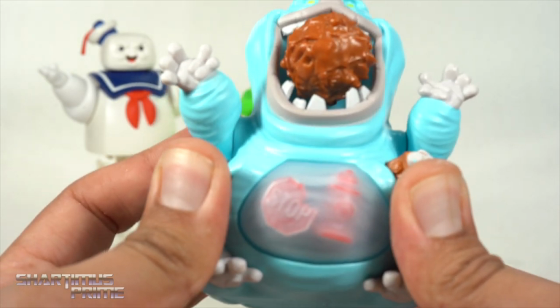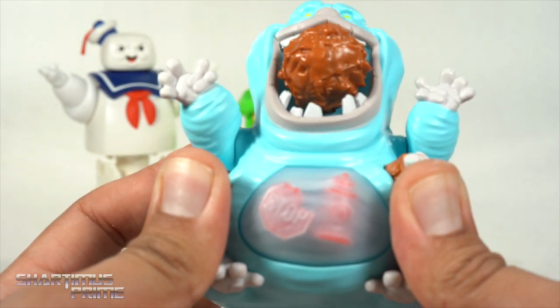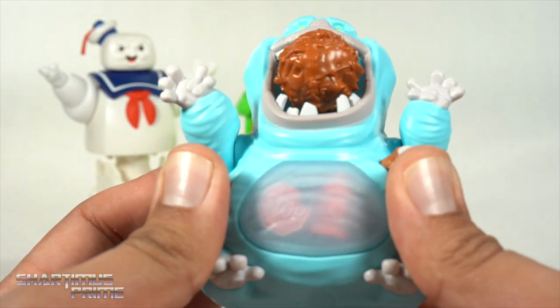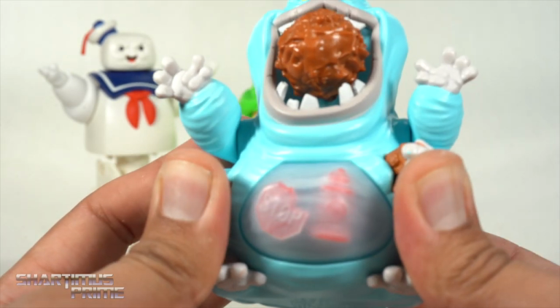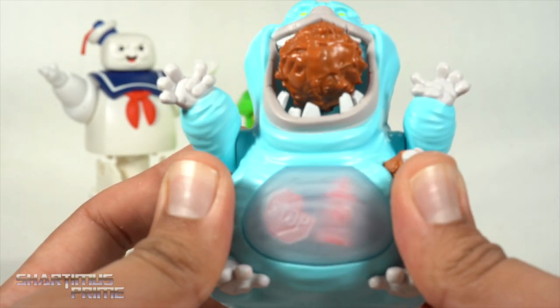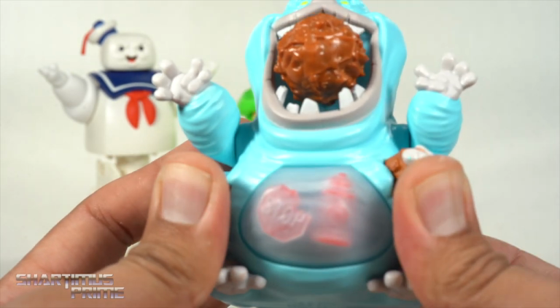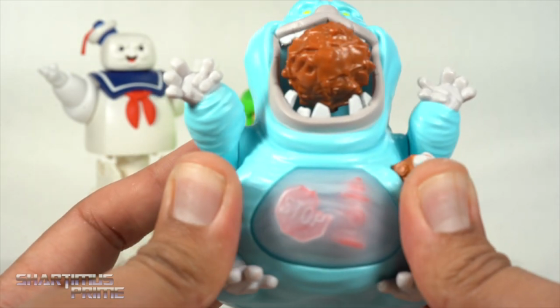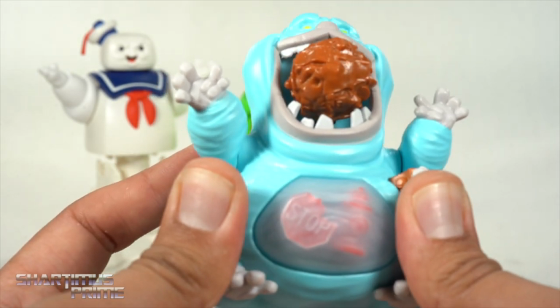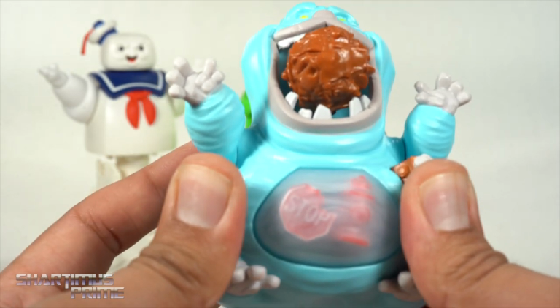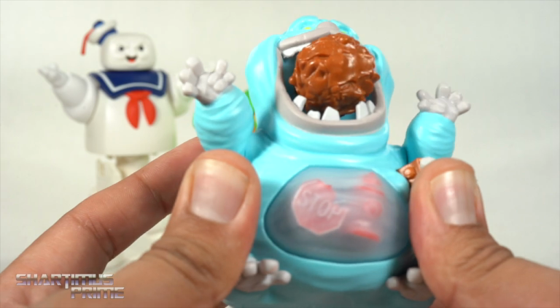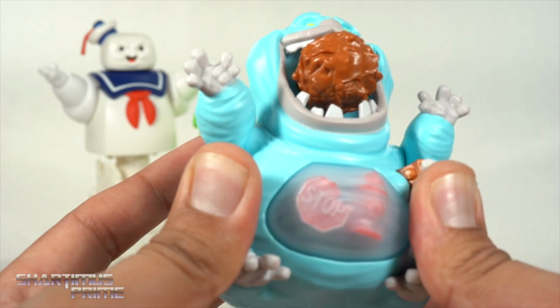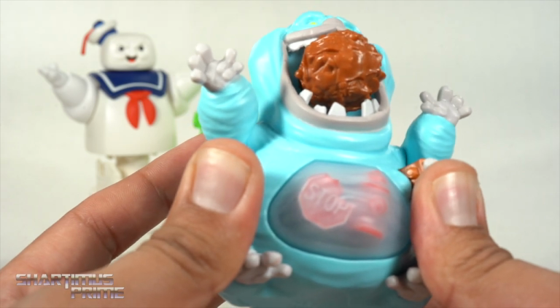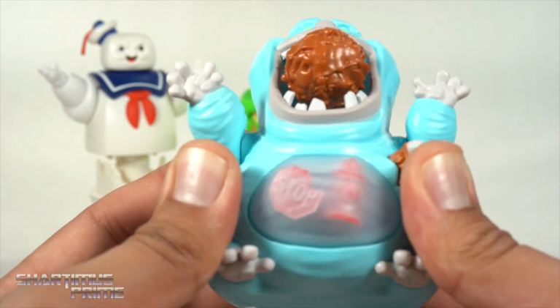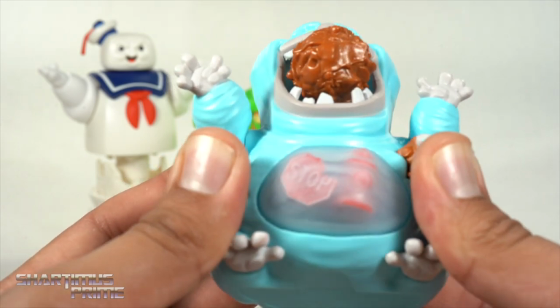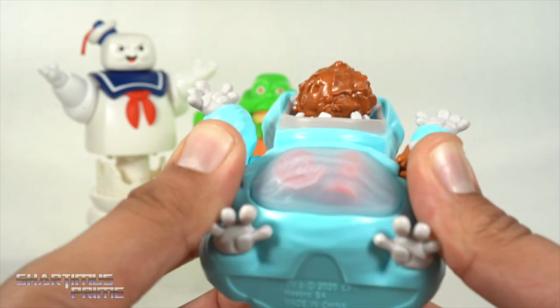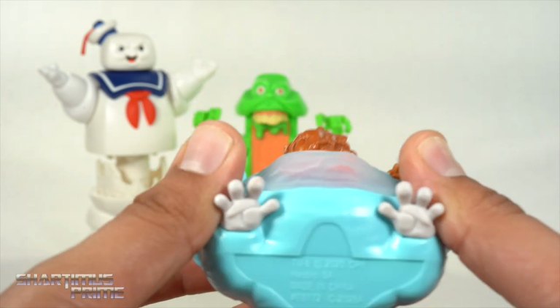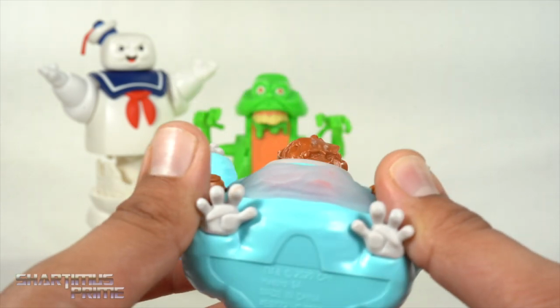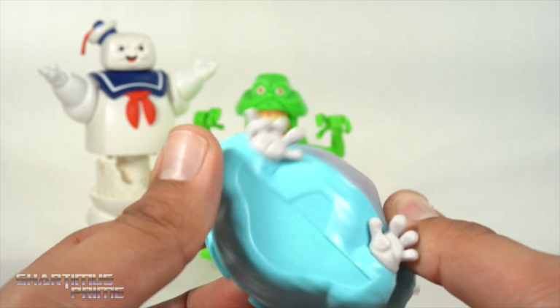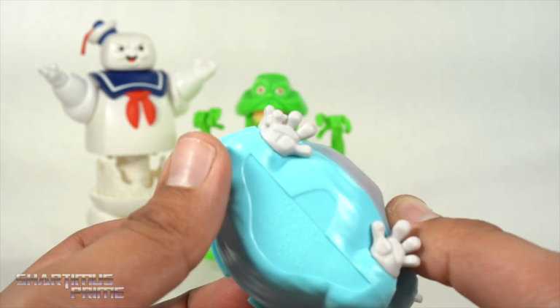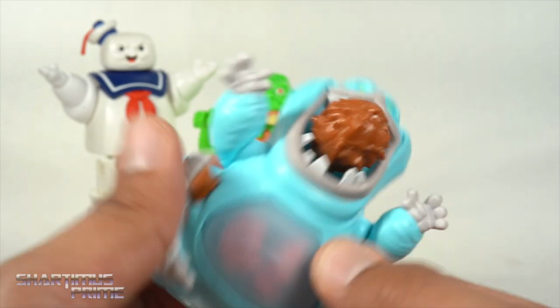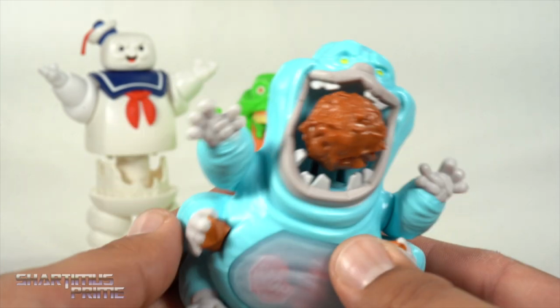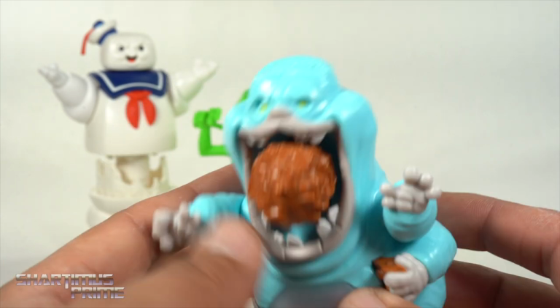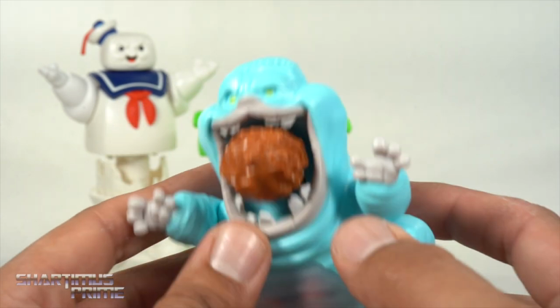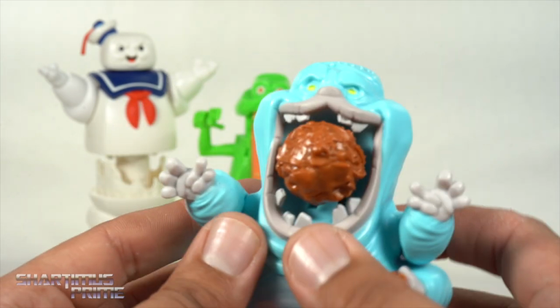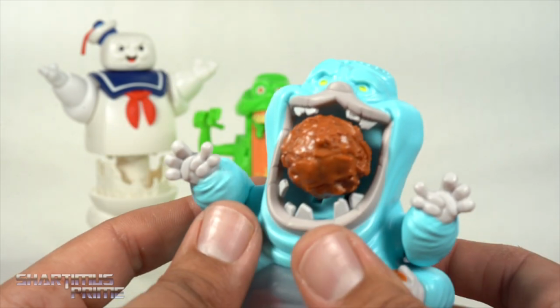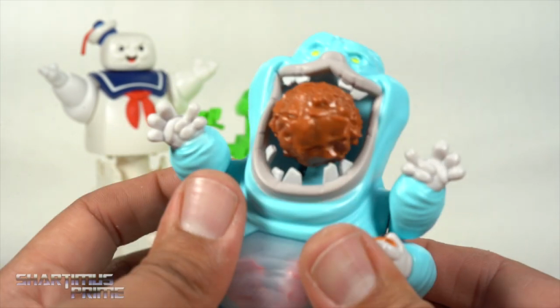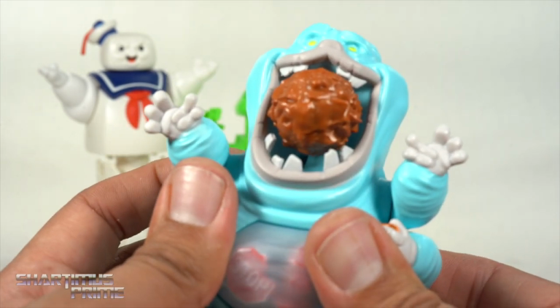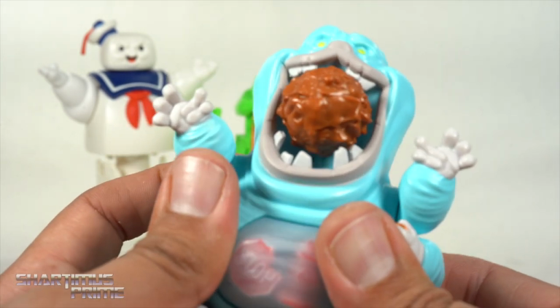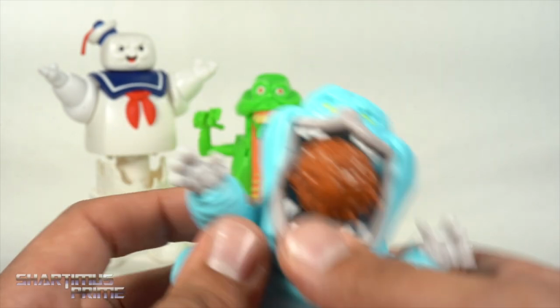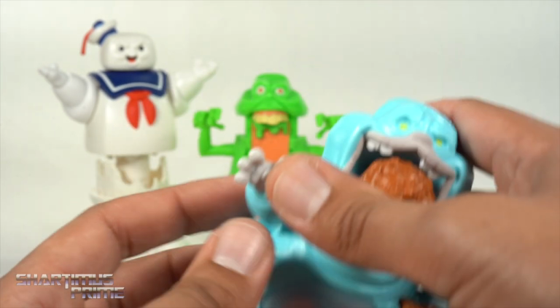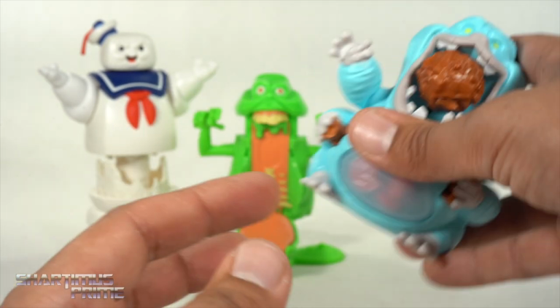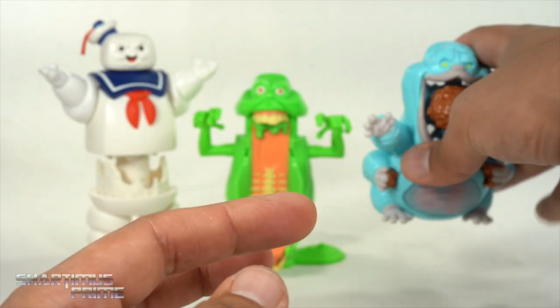Very cool little feature. It seems to be all painted pretty well underneath there. I like the little Muncher — it's pretty neat.